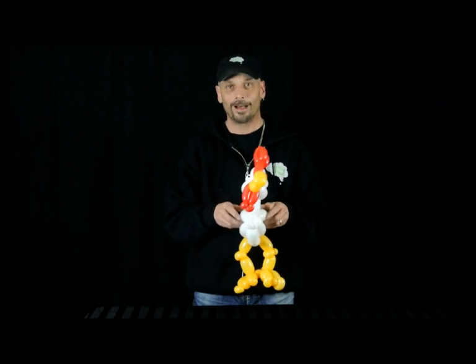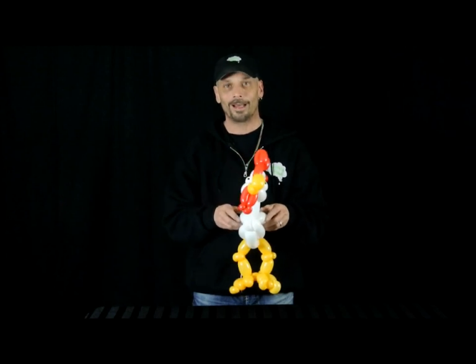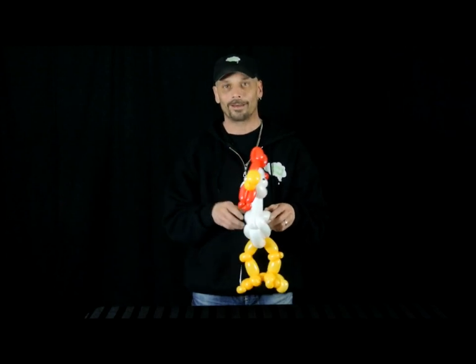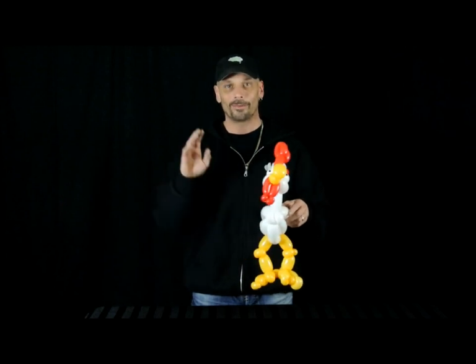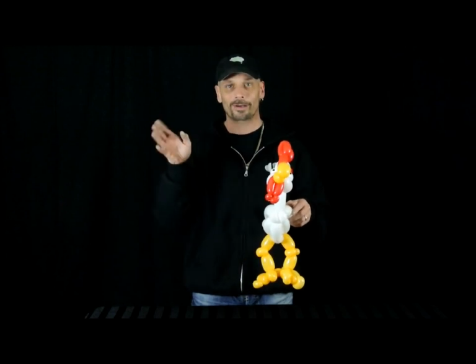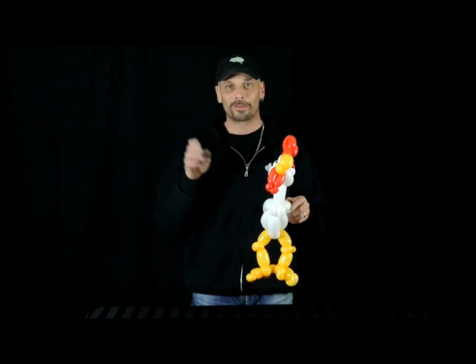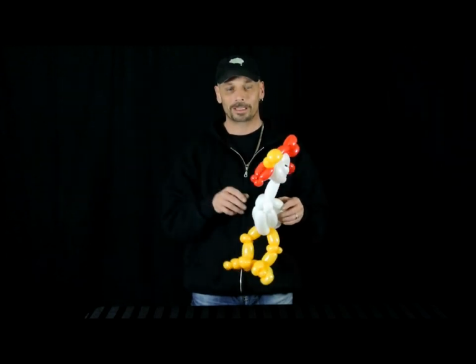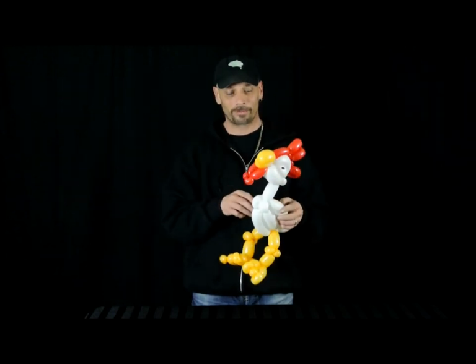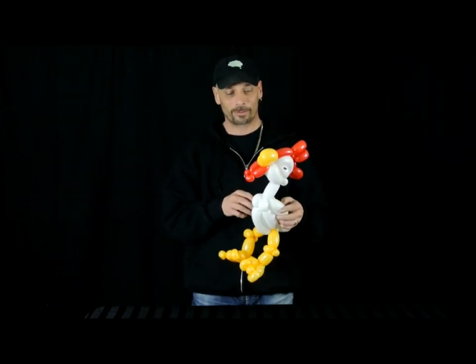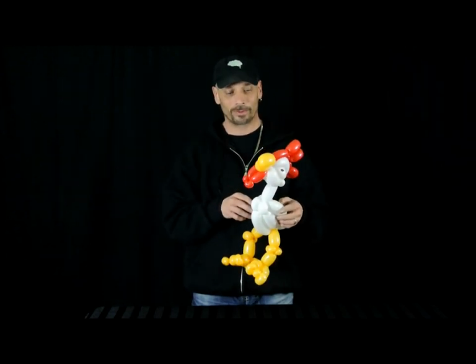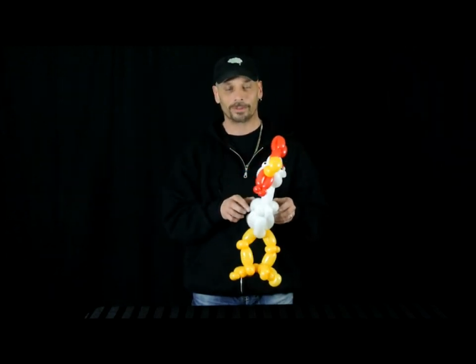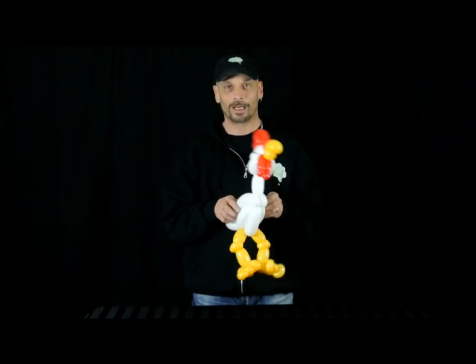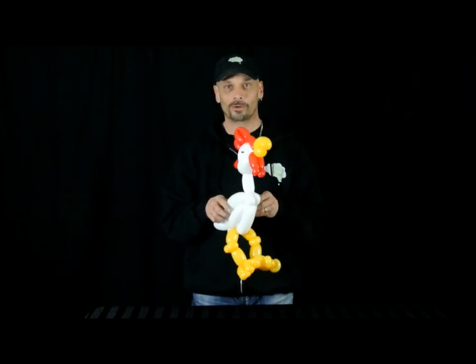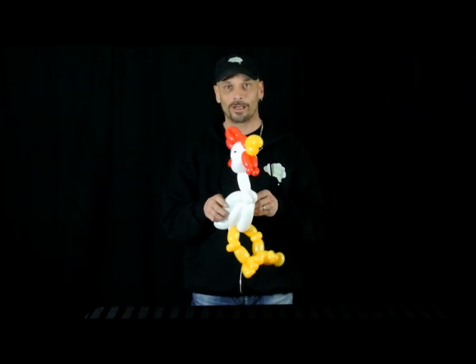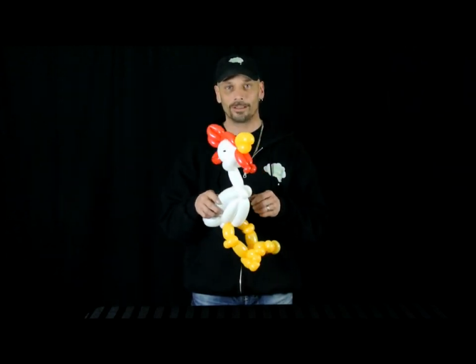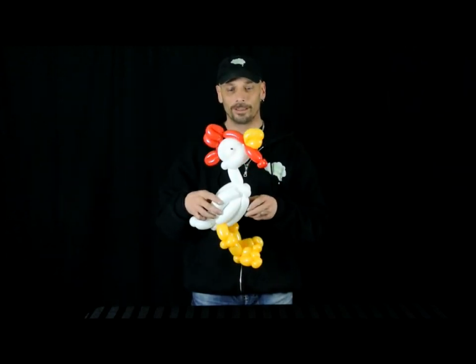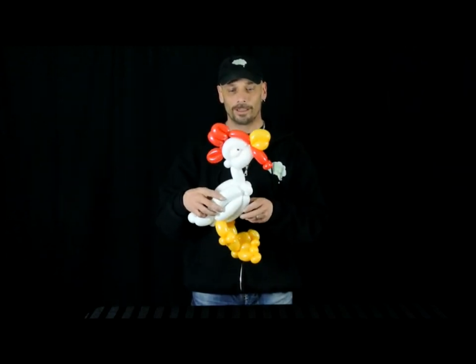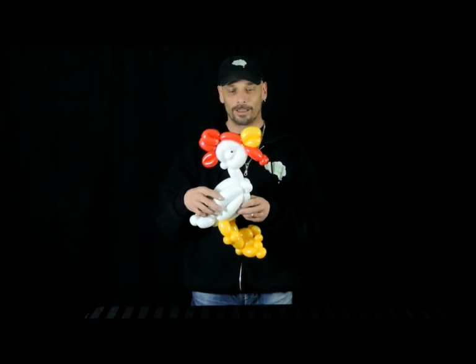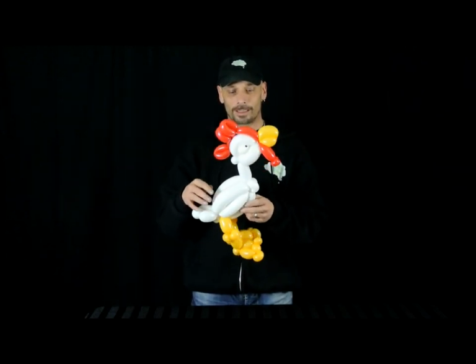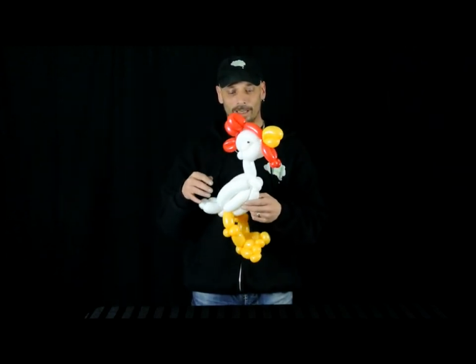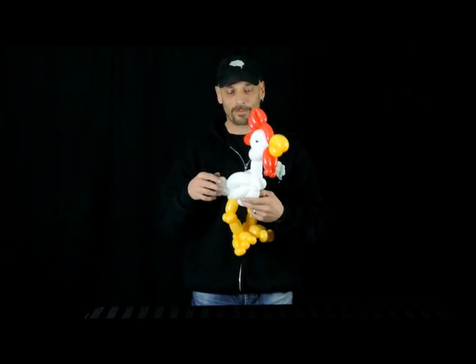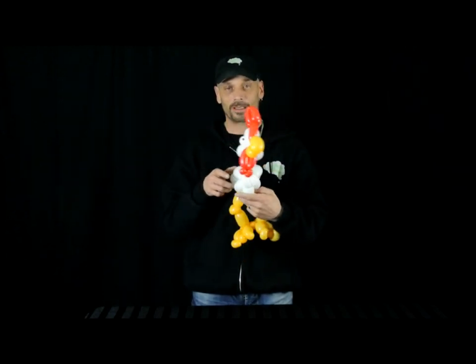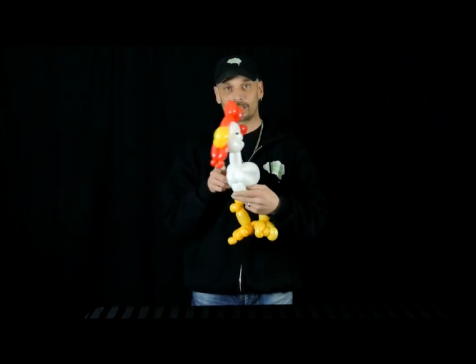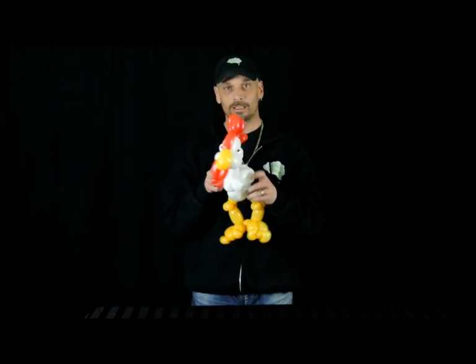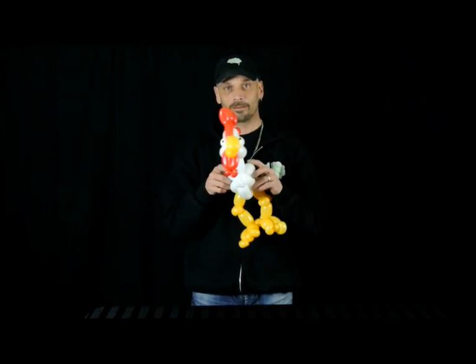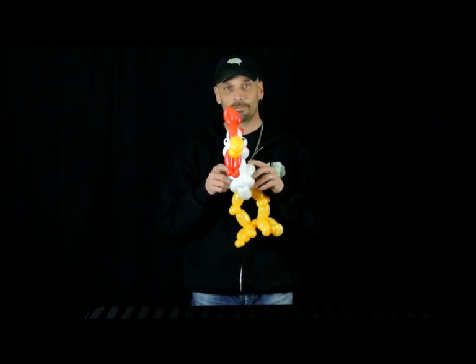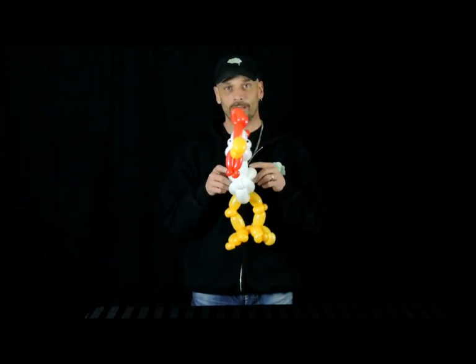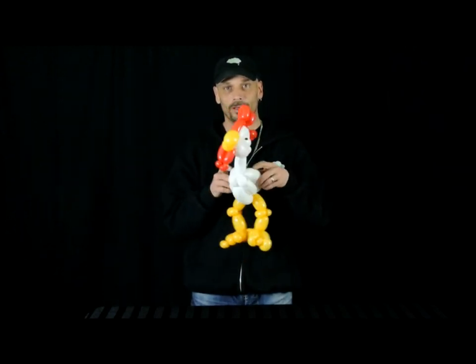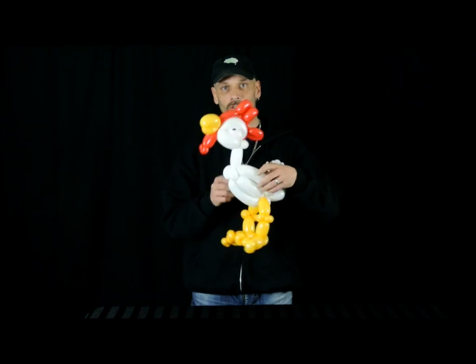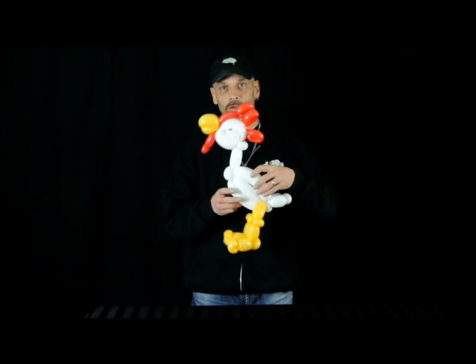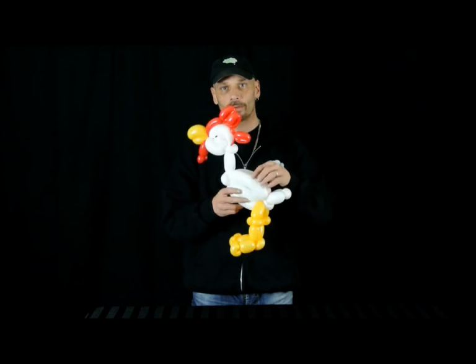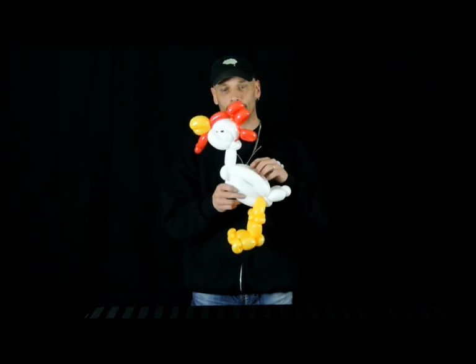Hi! Welcome to Ask Me for a Balloon. I'm Ryan and today I've made a chicken. I thought I'd share it with you.